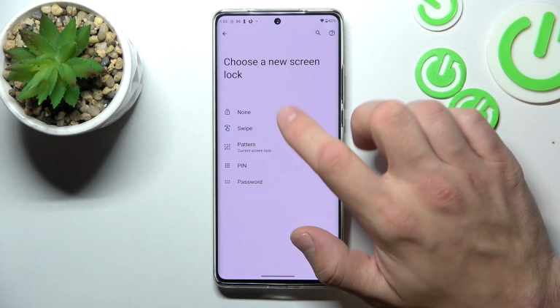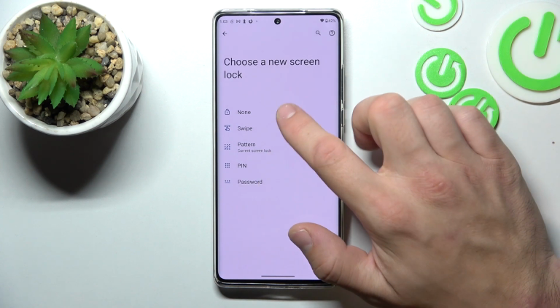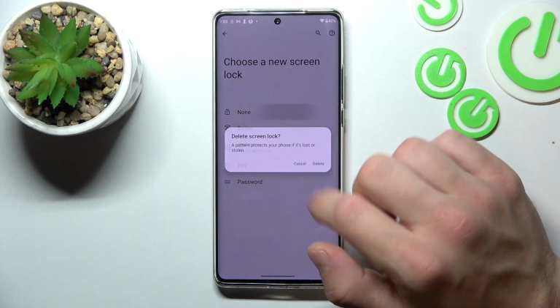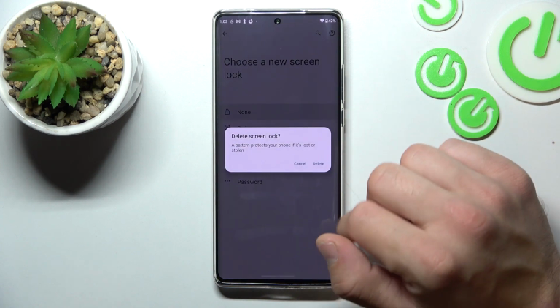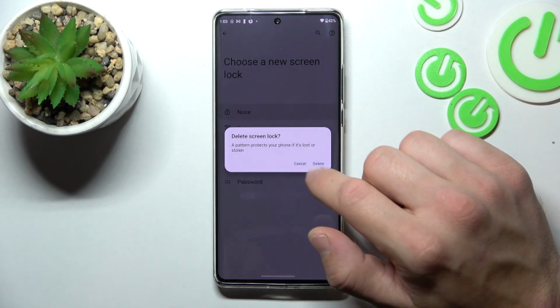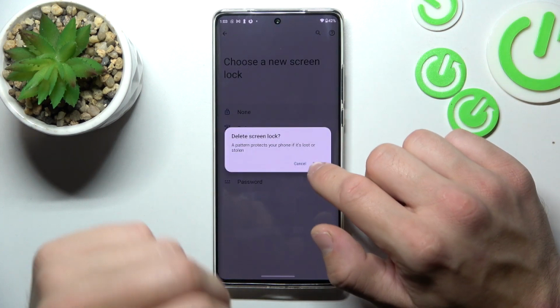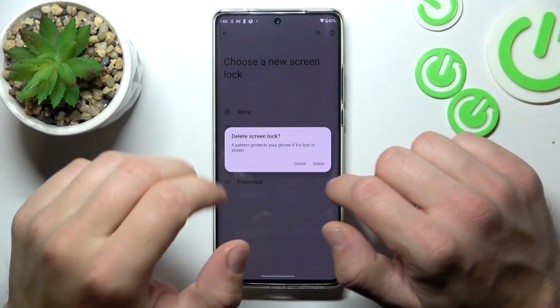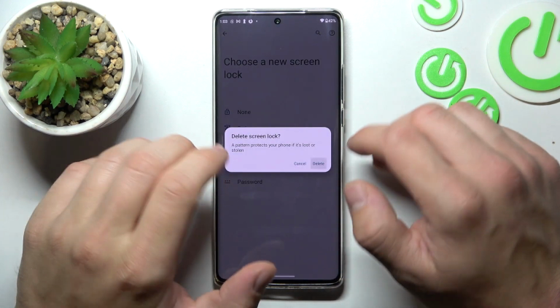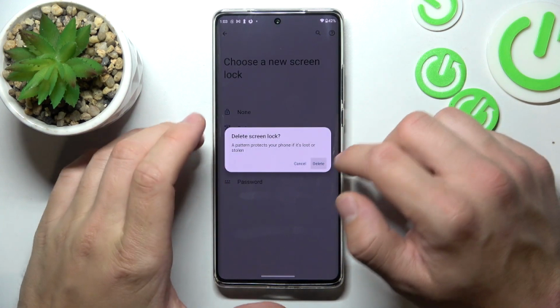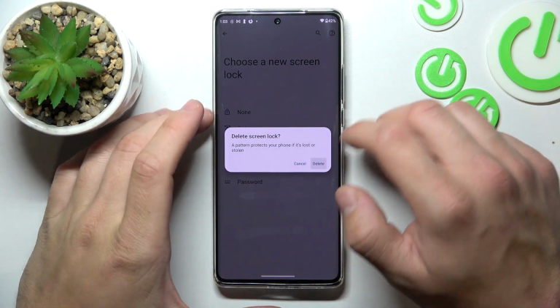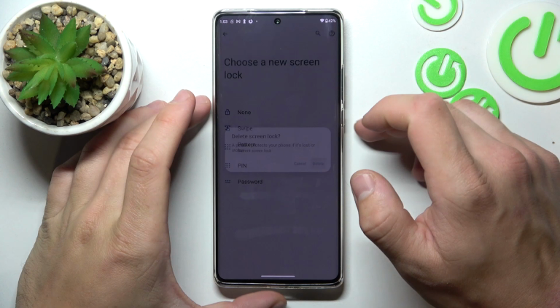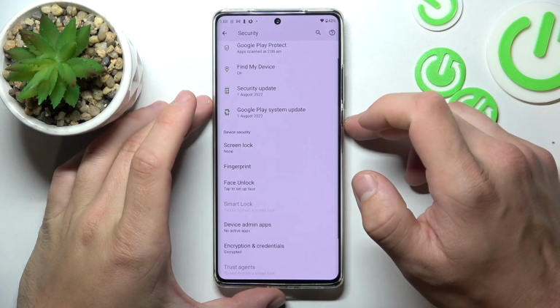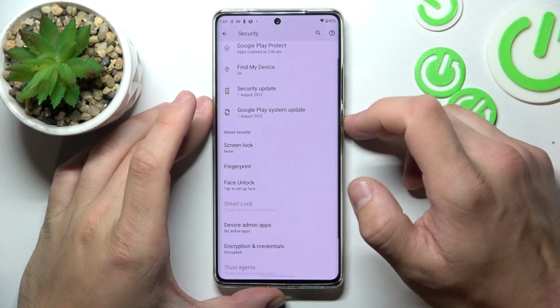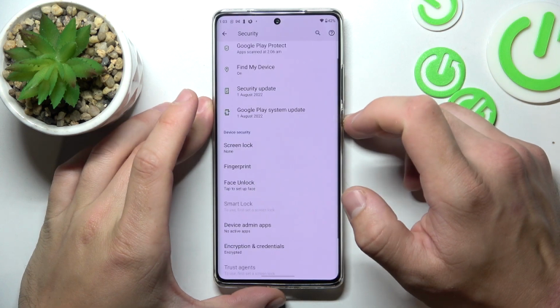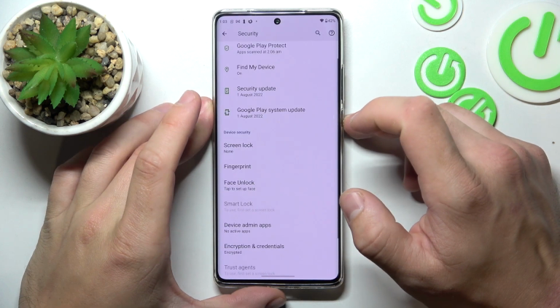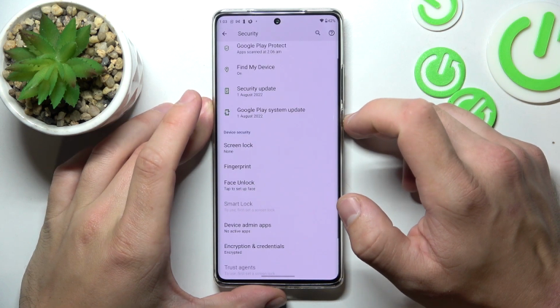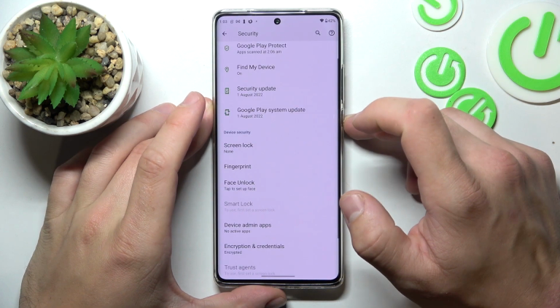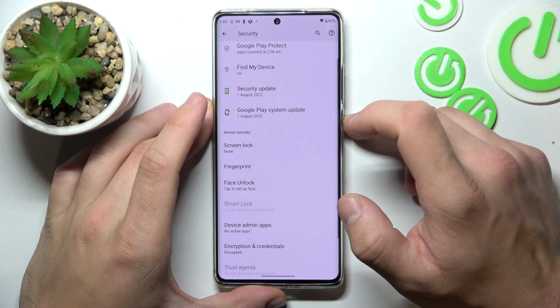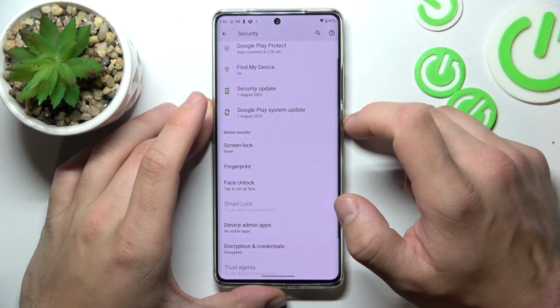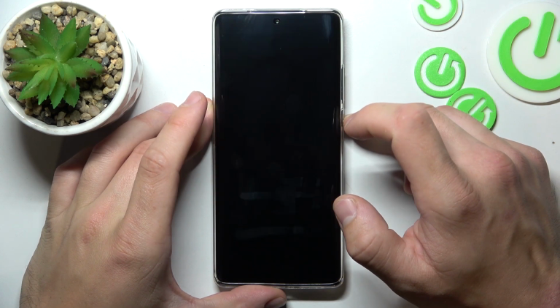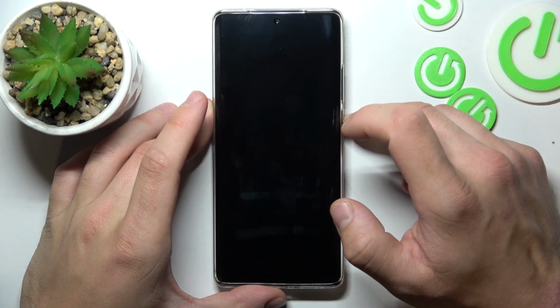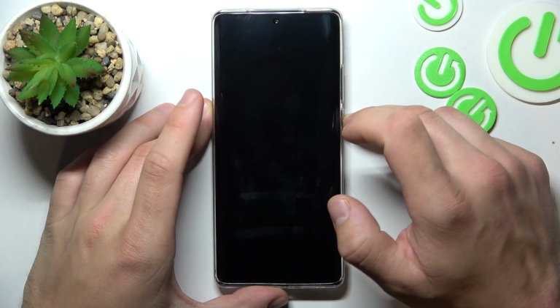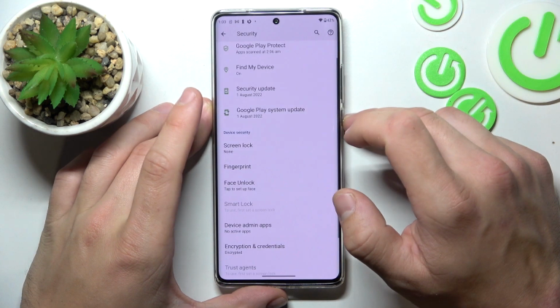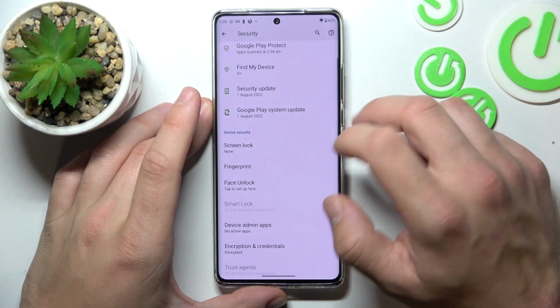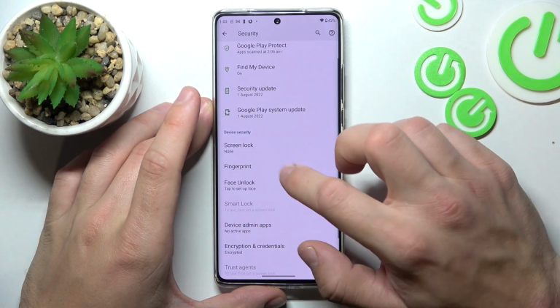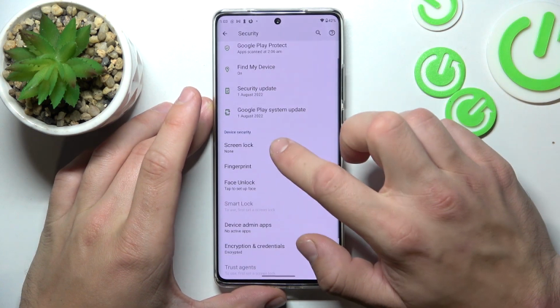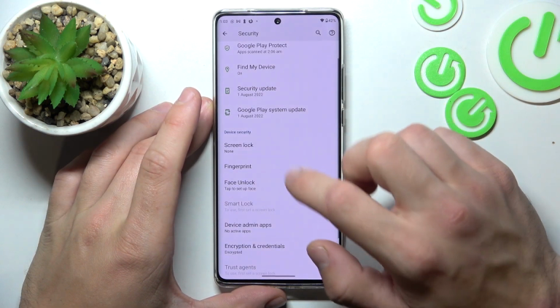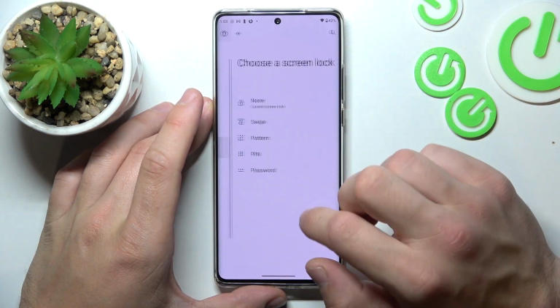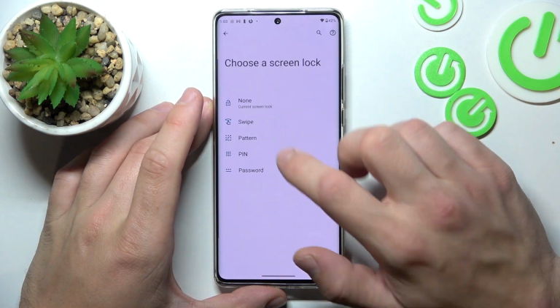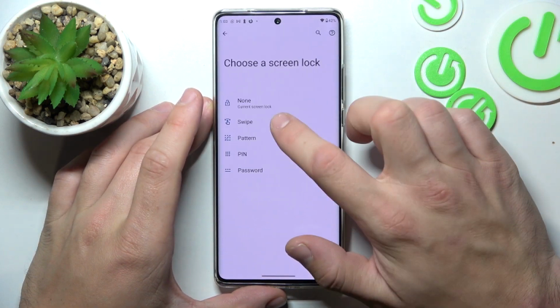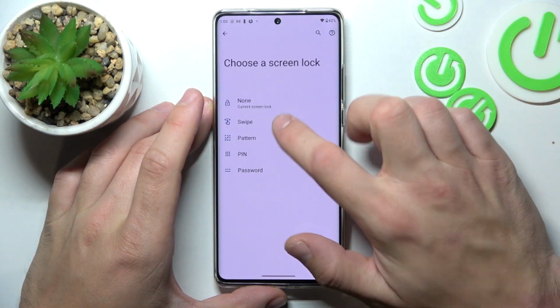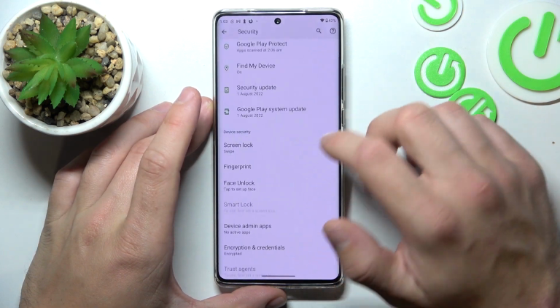Let's start with None. Now let's select Swipe.